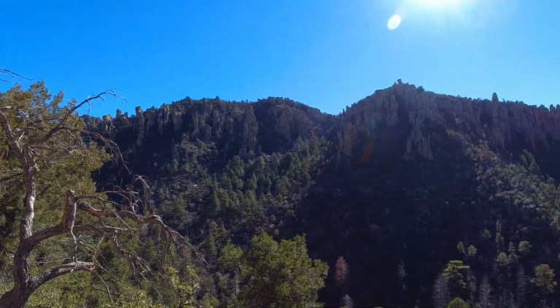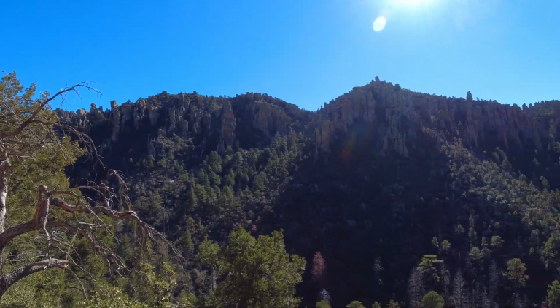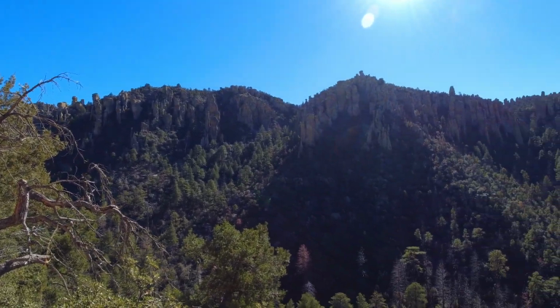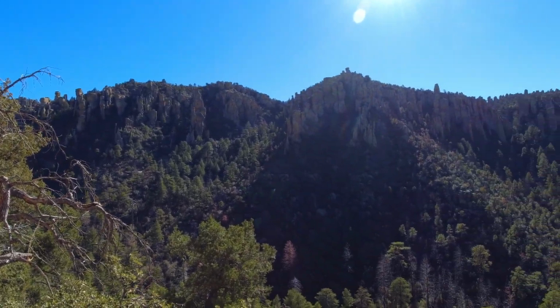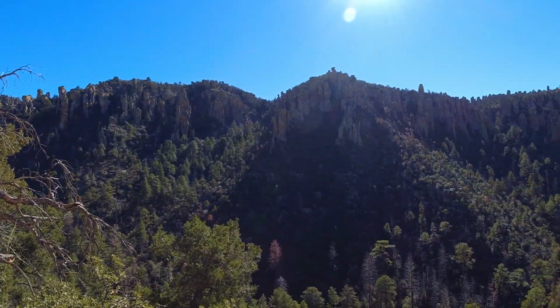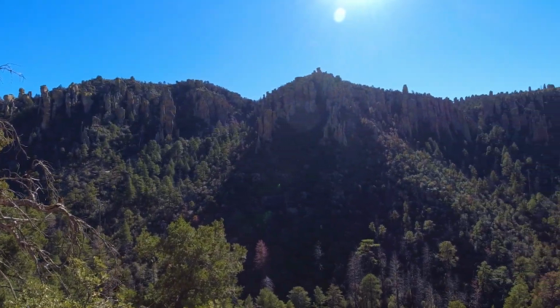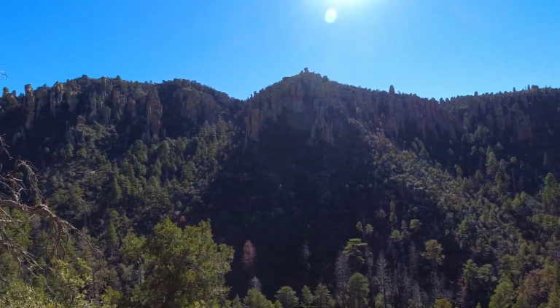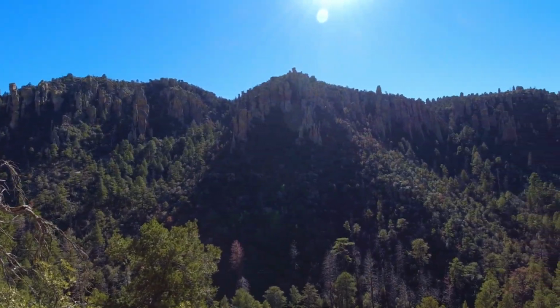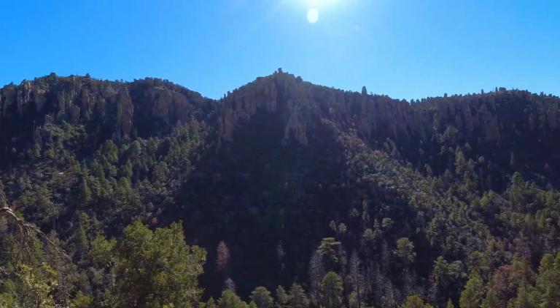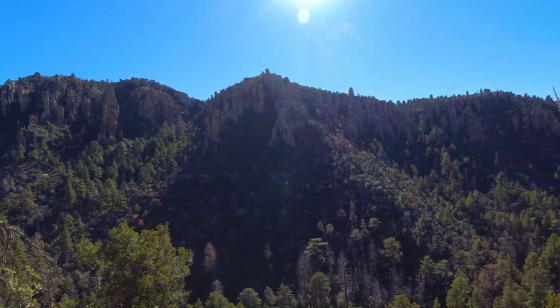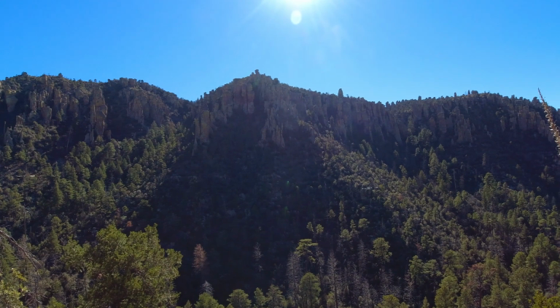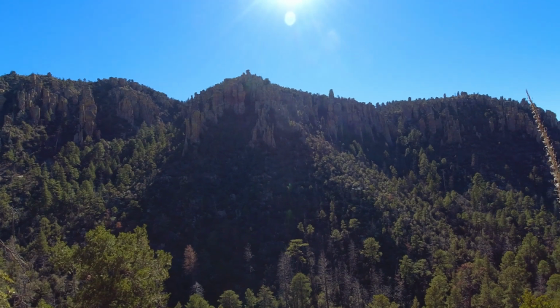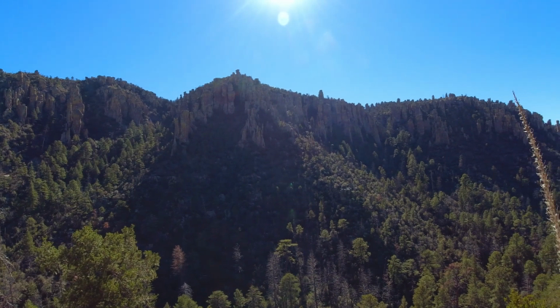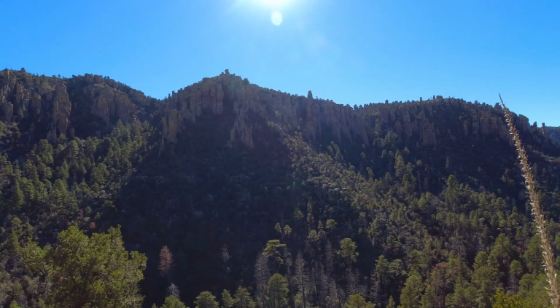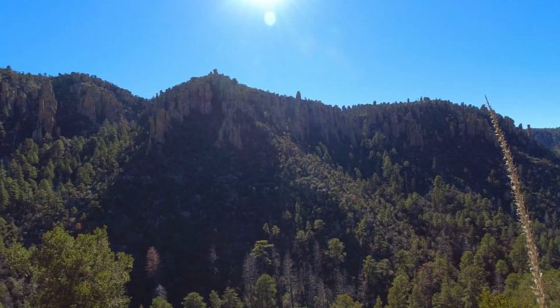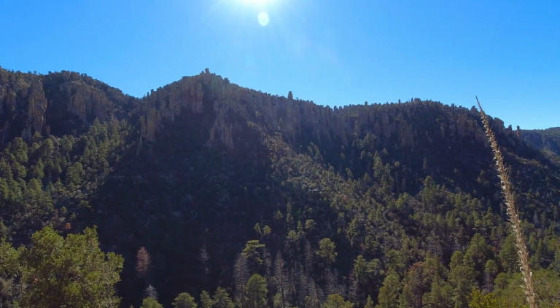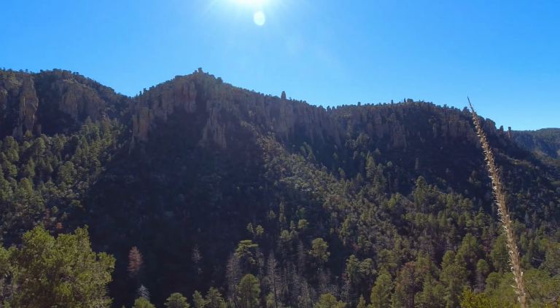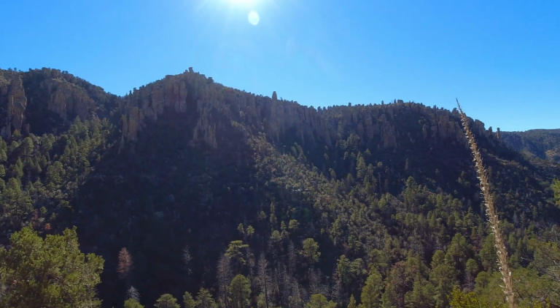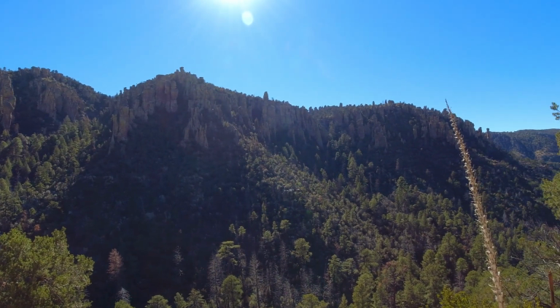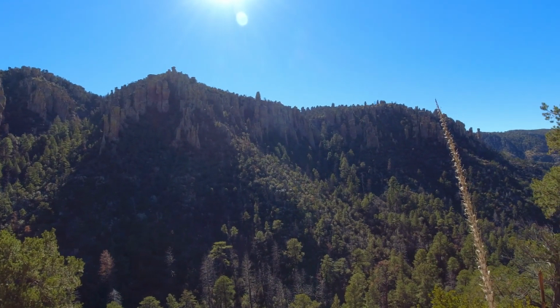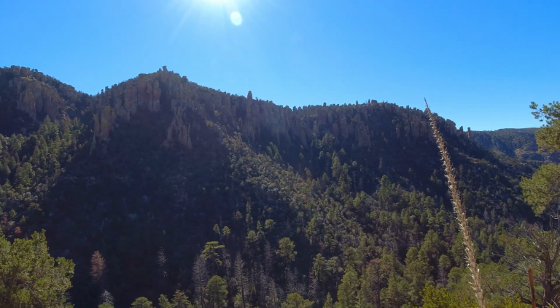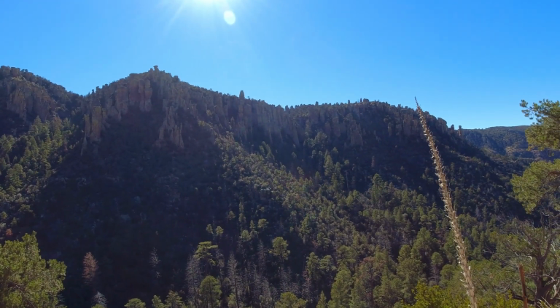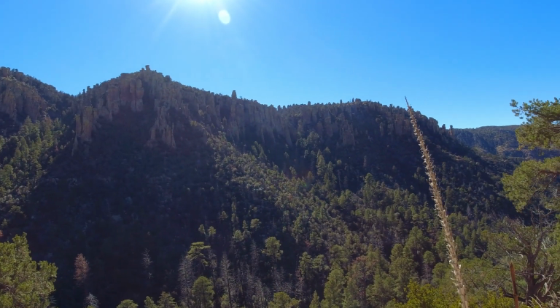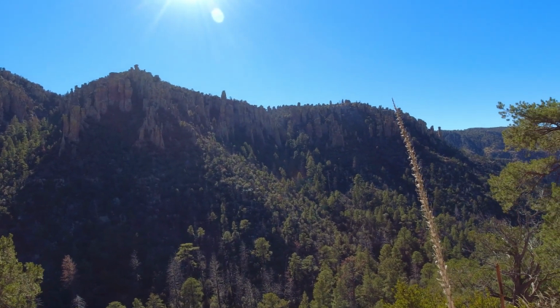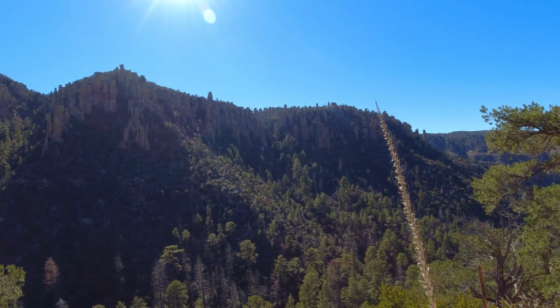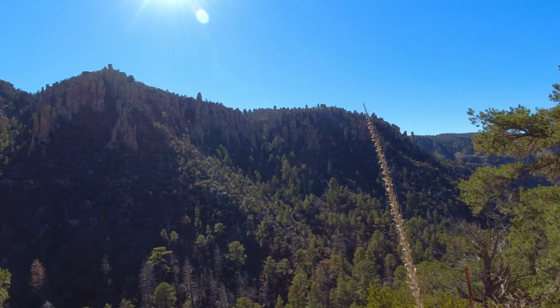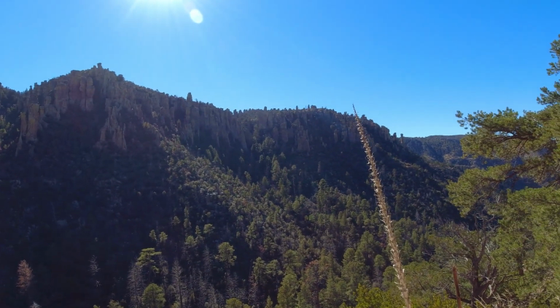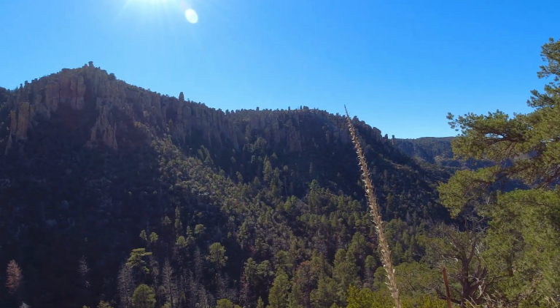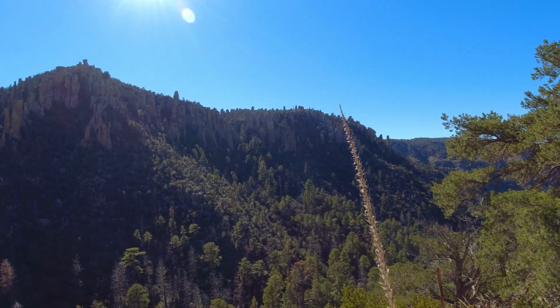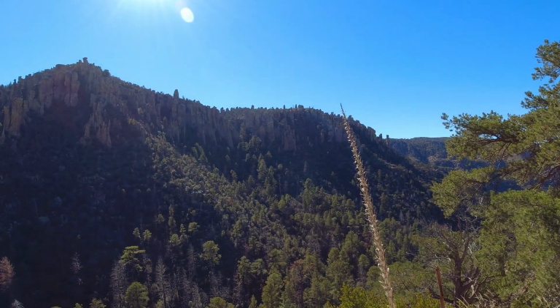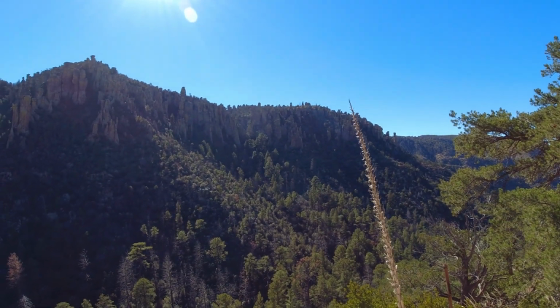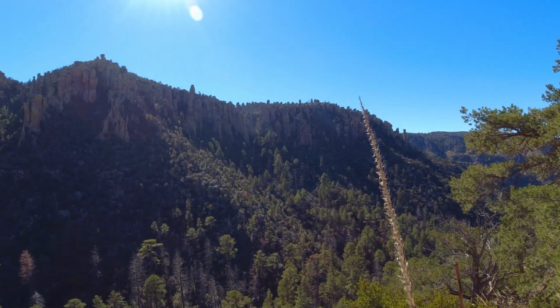I'm not sure how well you can see it over there, but there's sort of a moss on the rocks over there on the north facing slope.